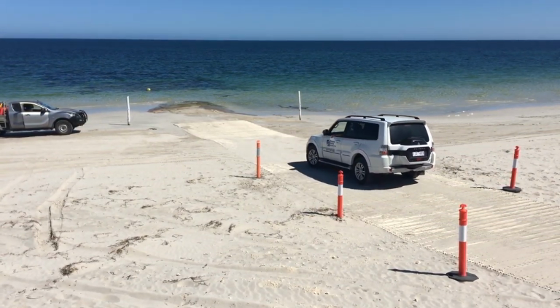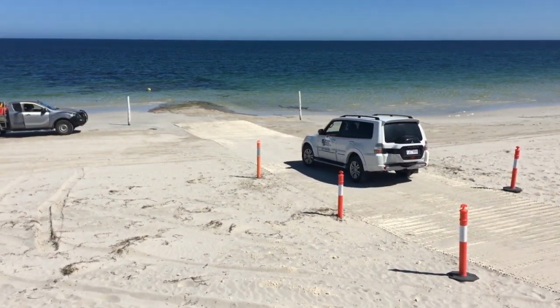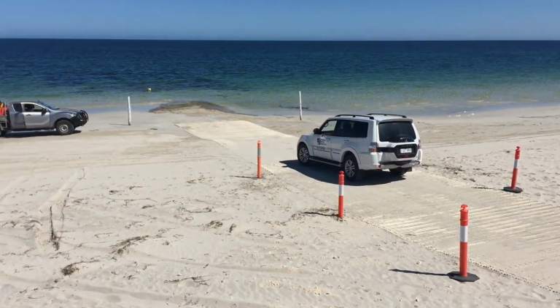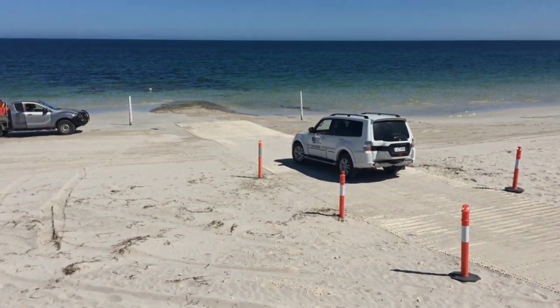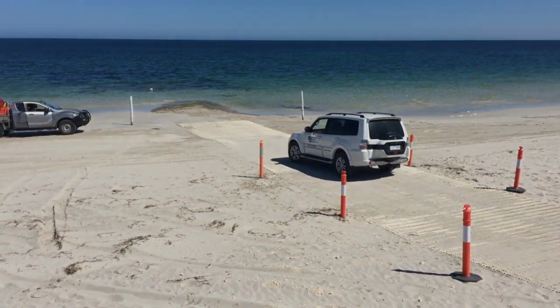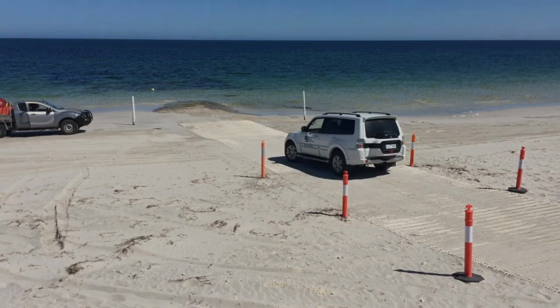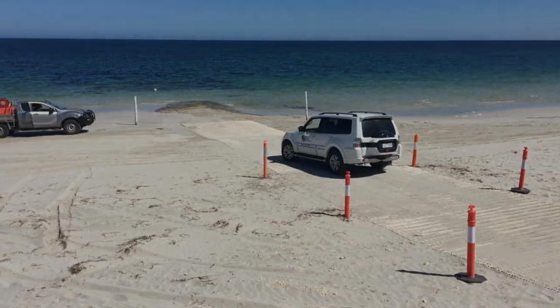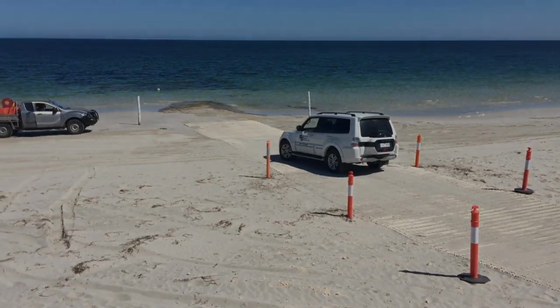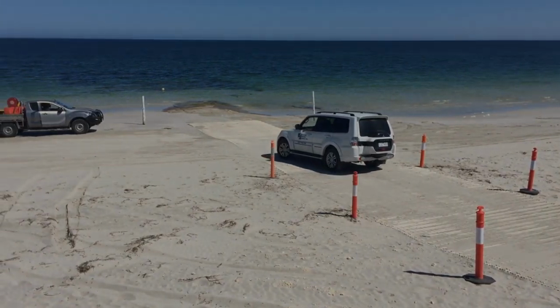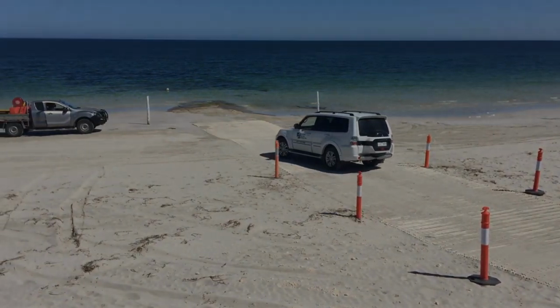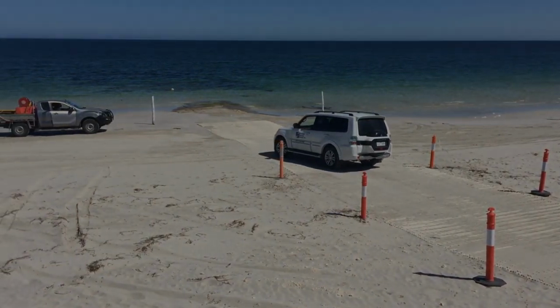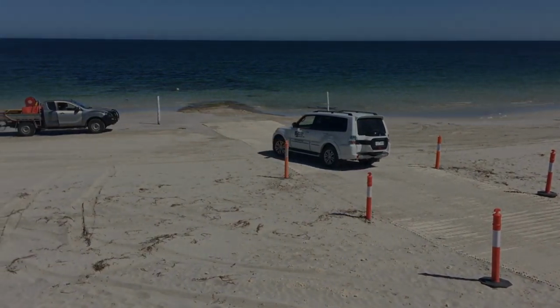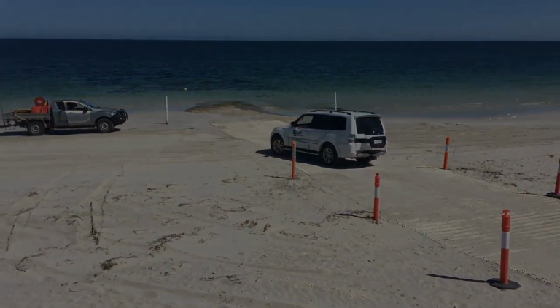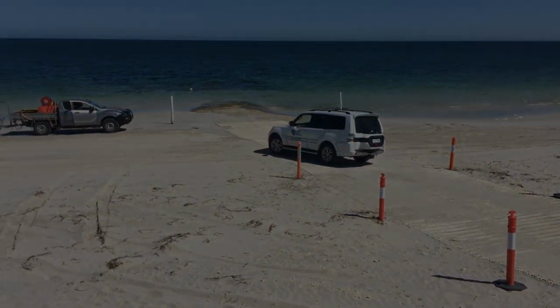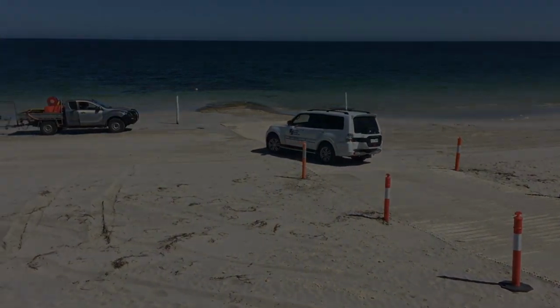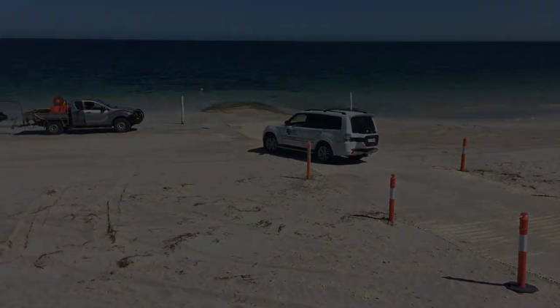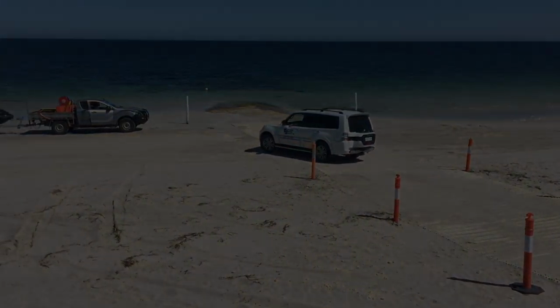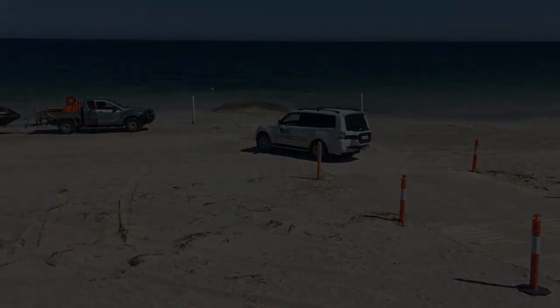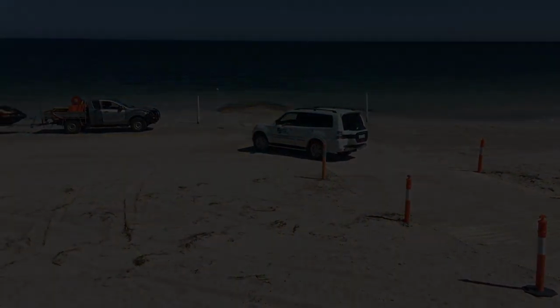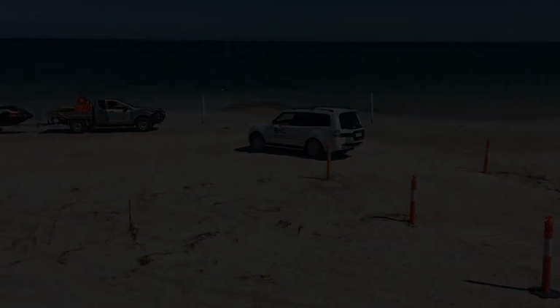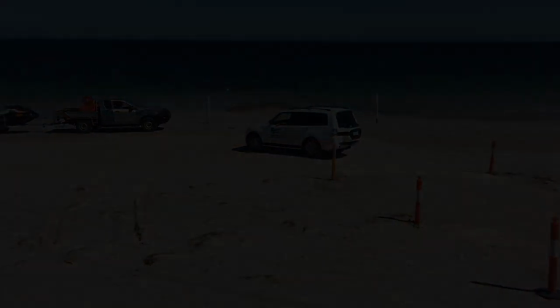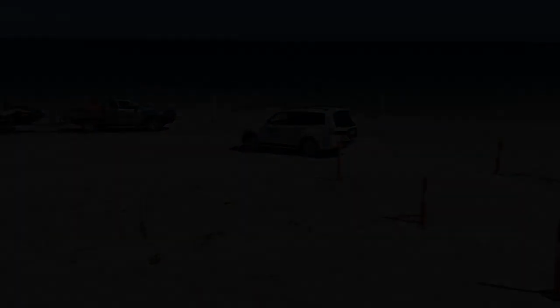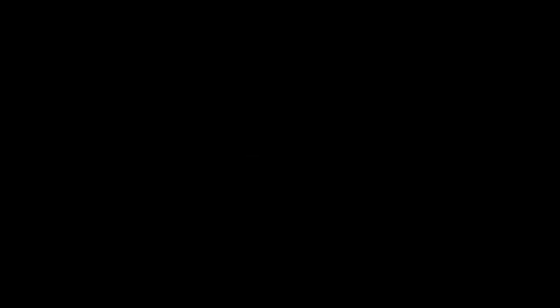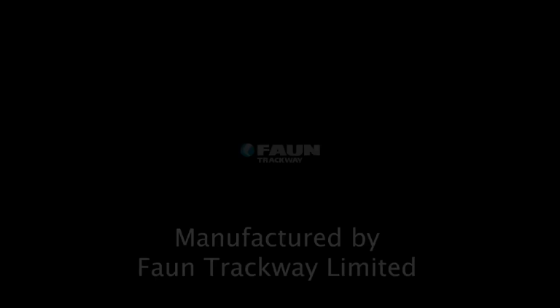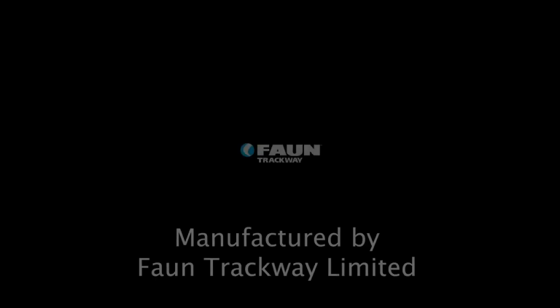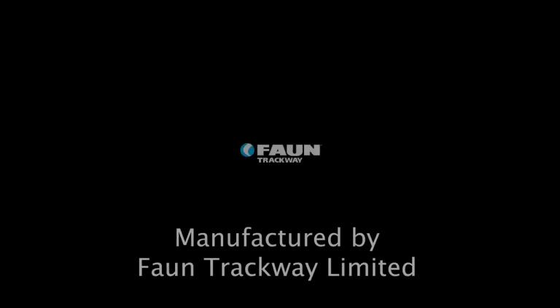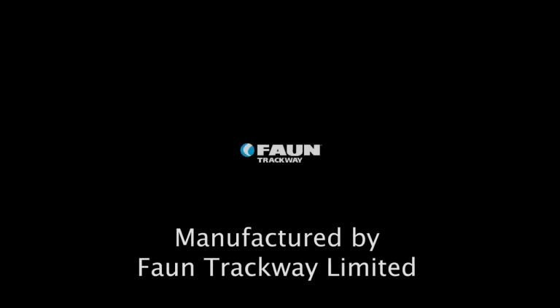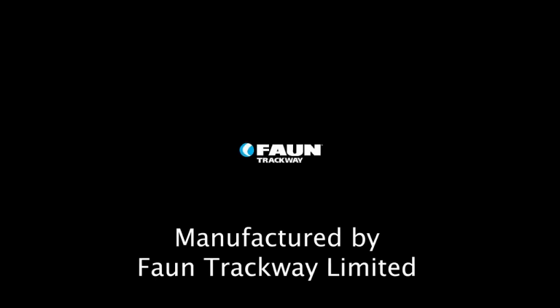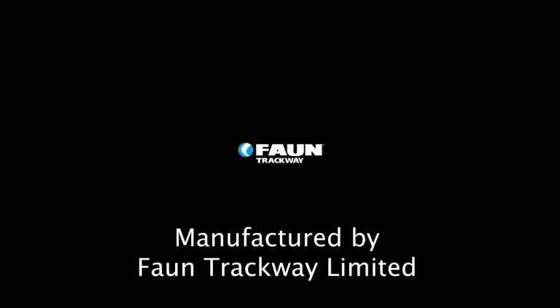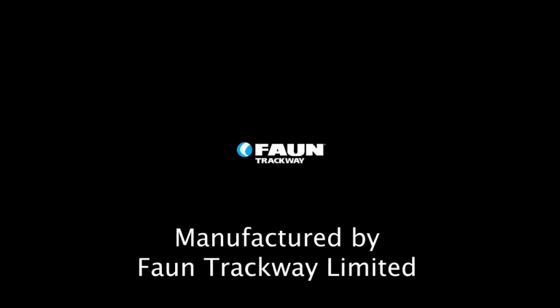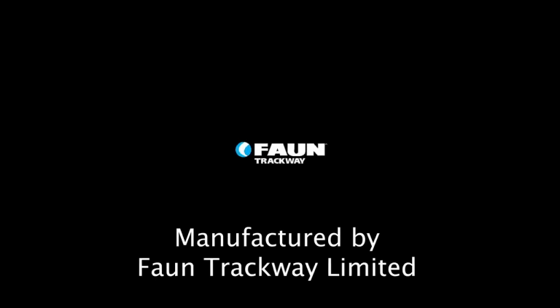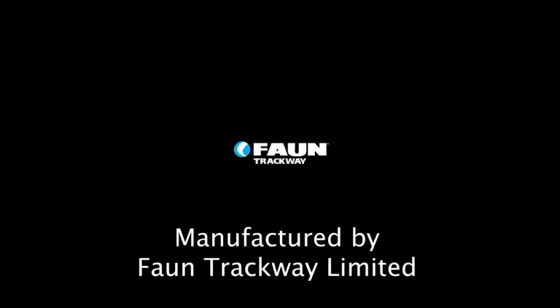Now providing safe access to the beach for two wheel drive vehicles — the Fawn Boat Ramp.